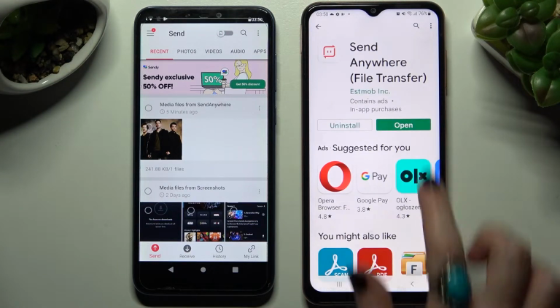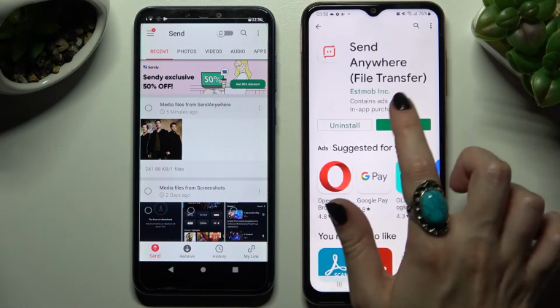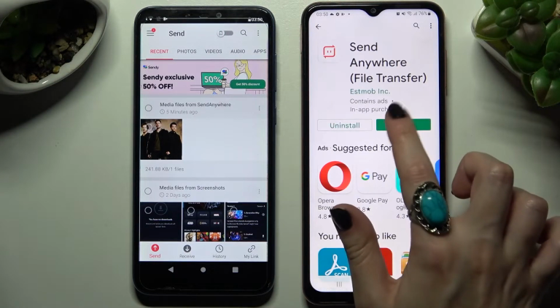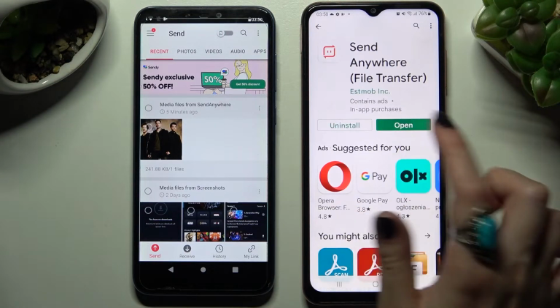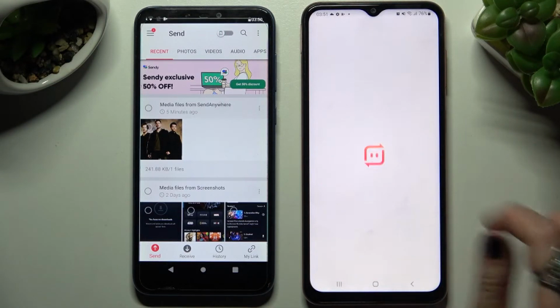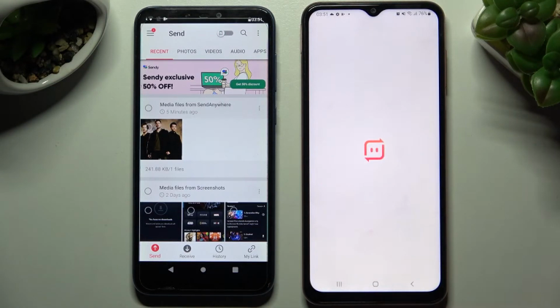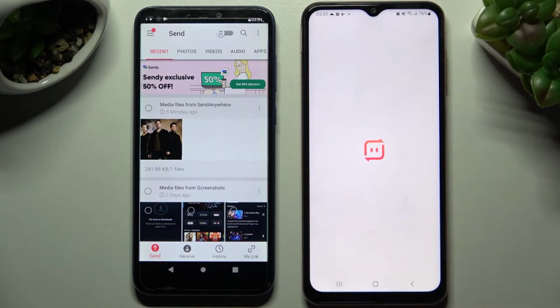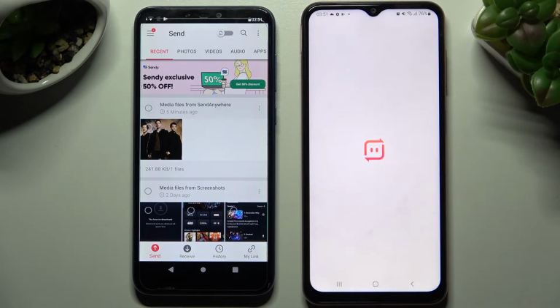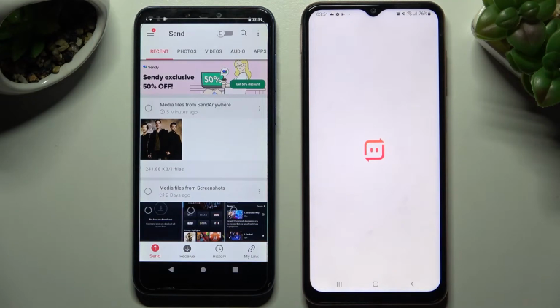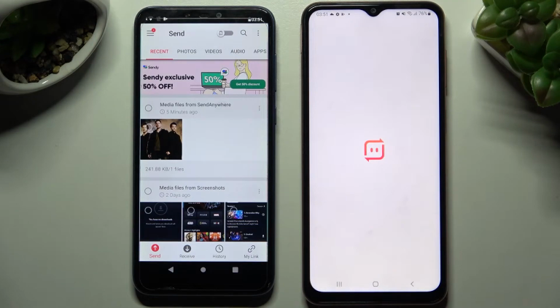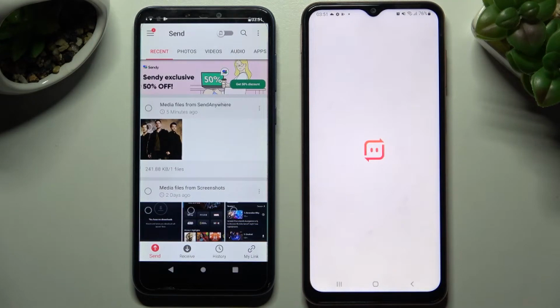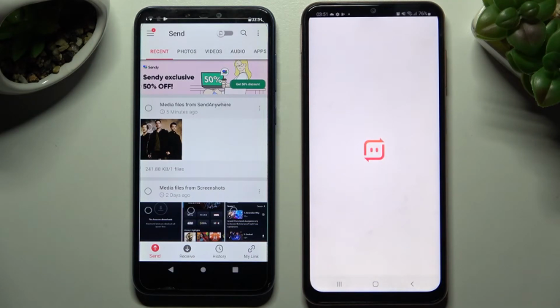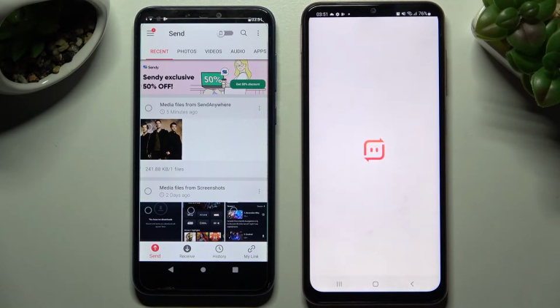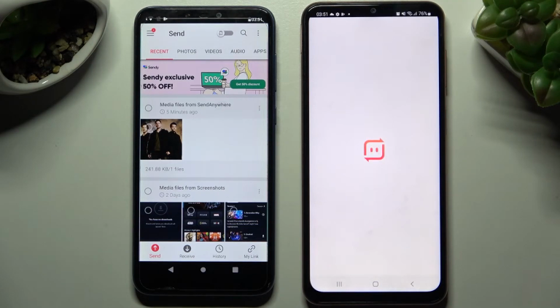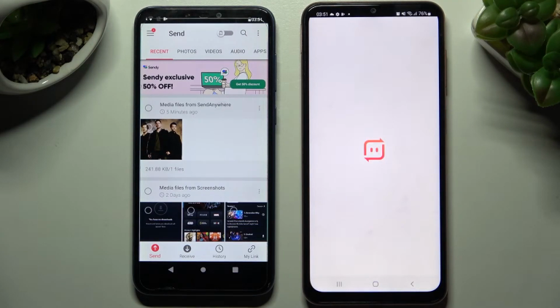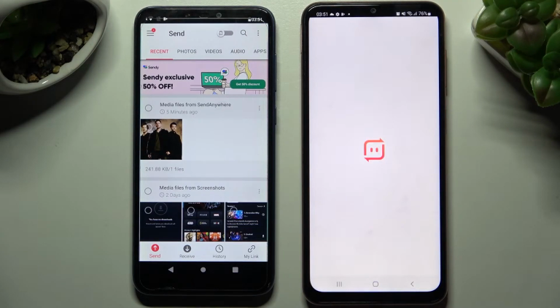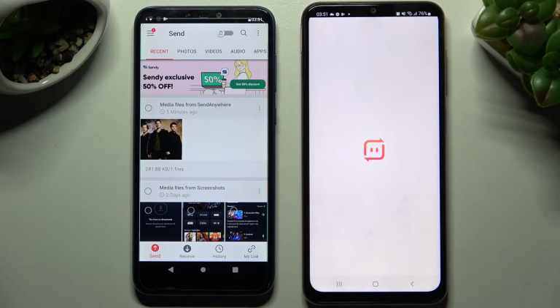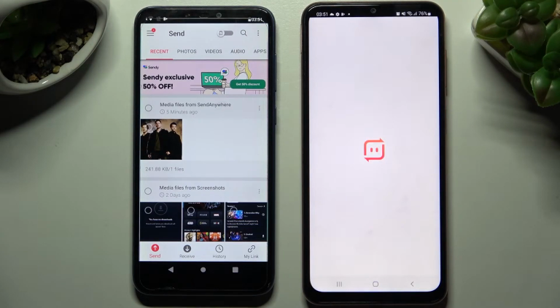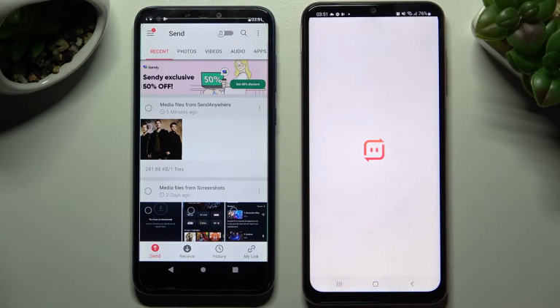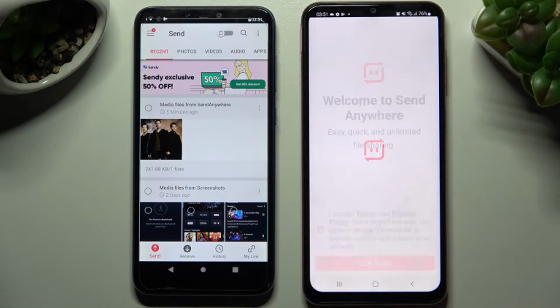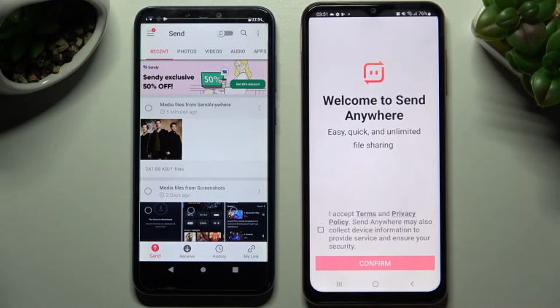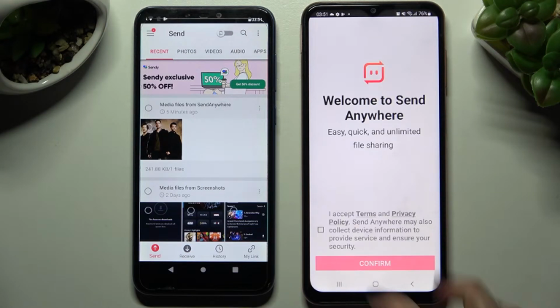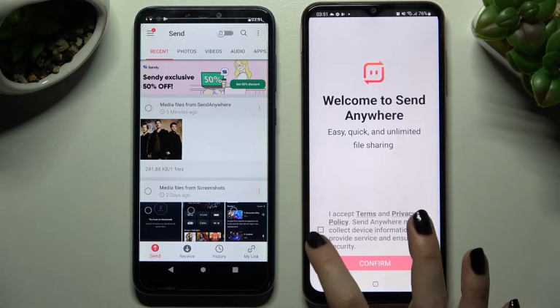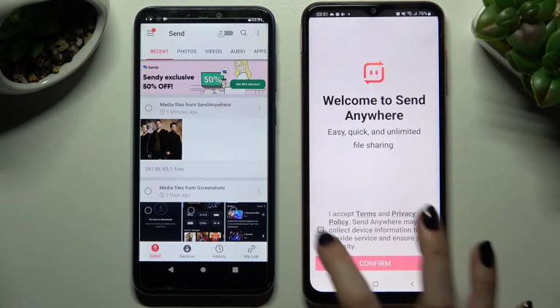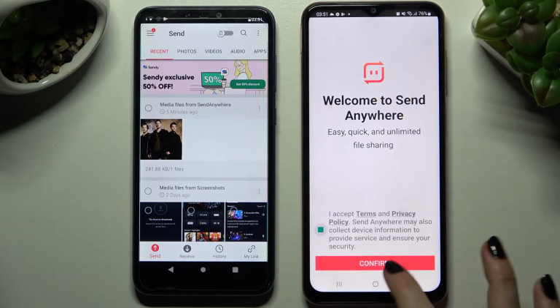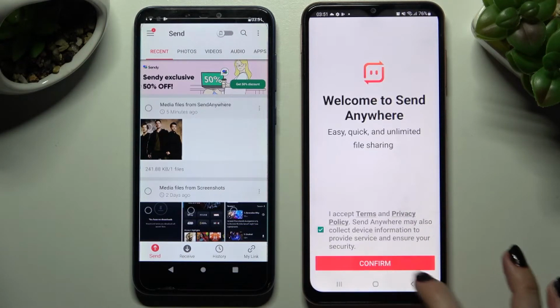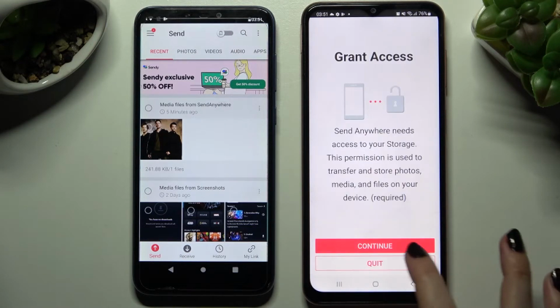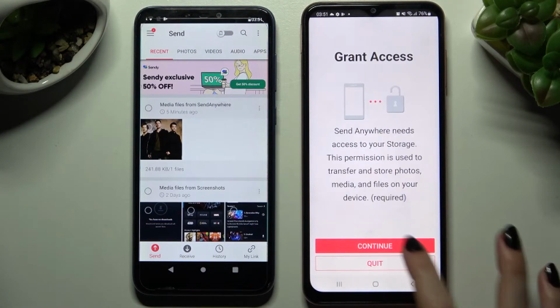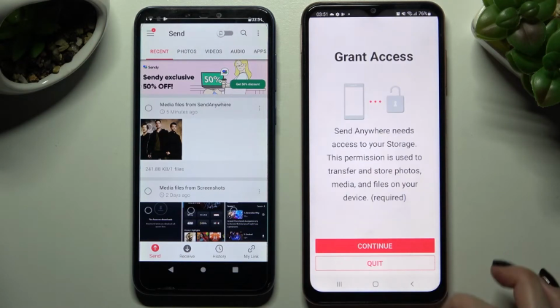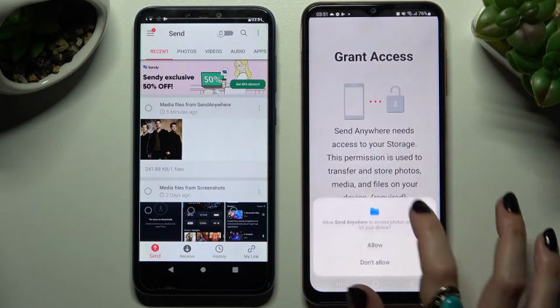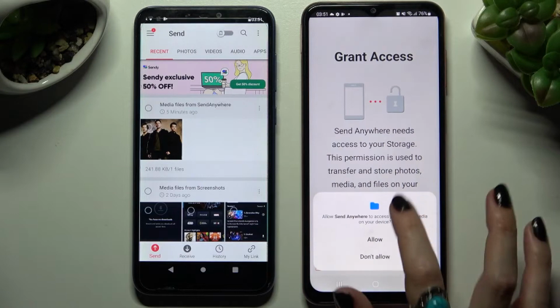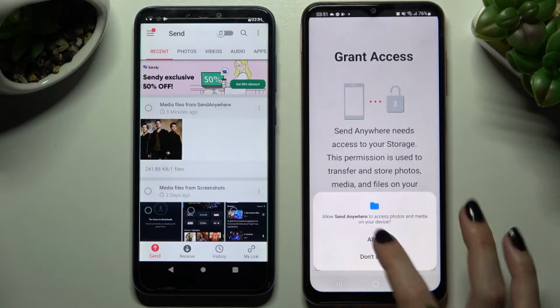Open the app on Samsung and go through the same steps: I accept, confirm, continue, allow.